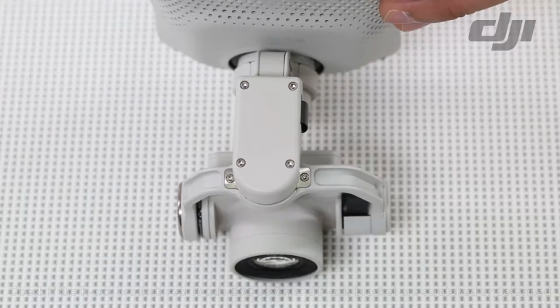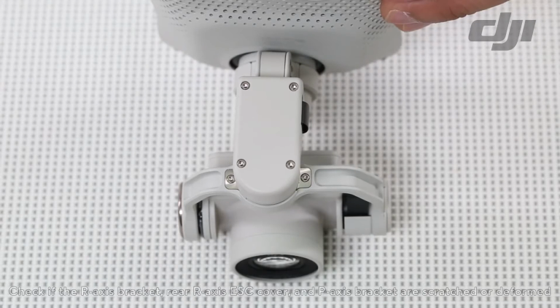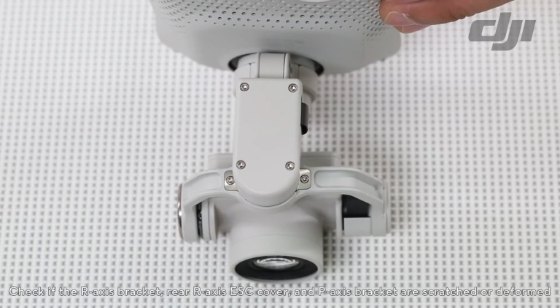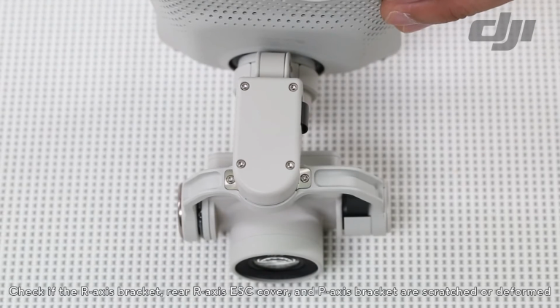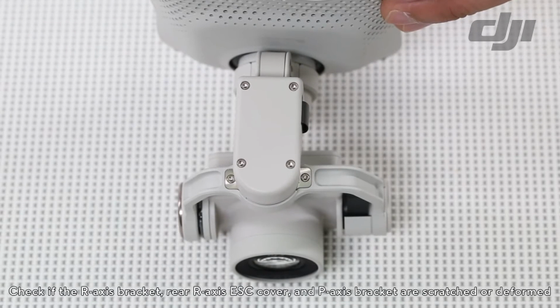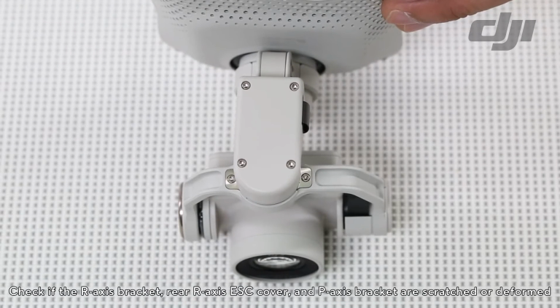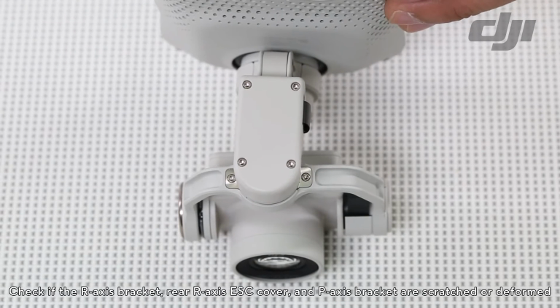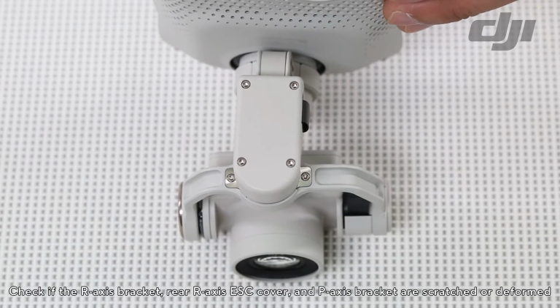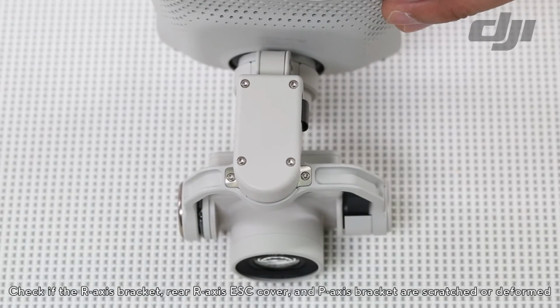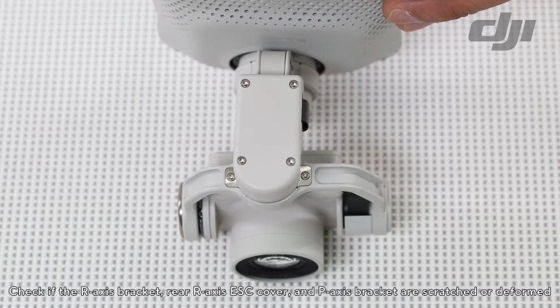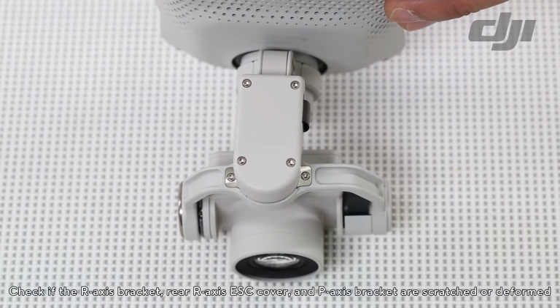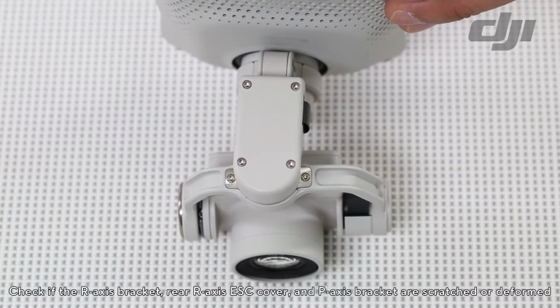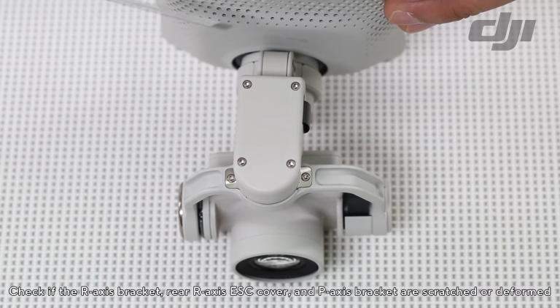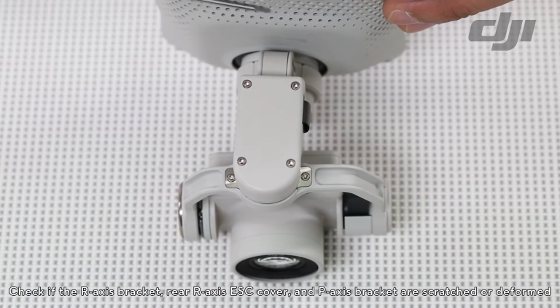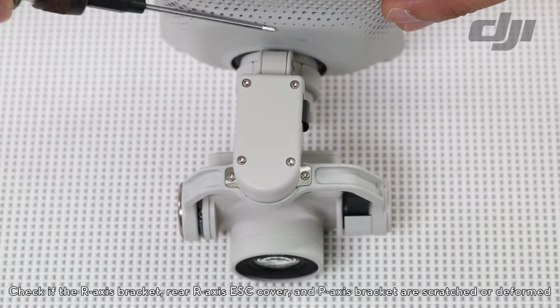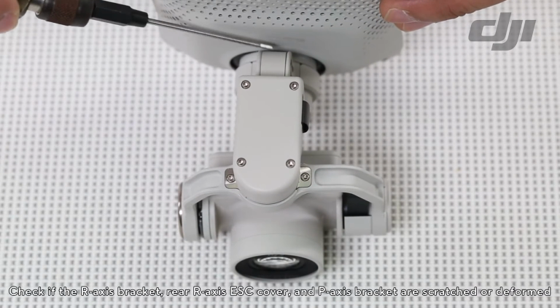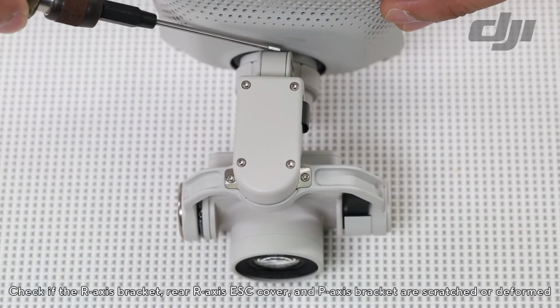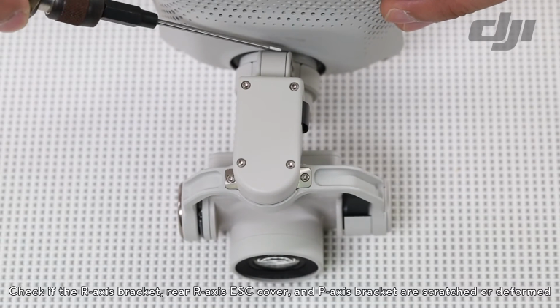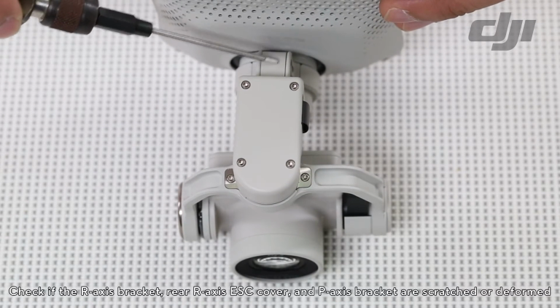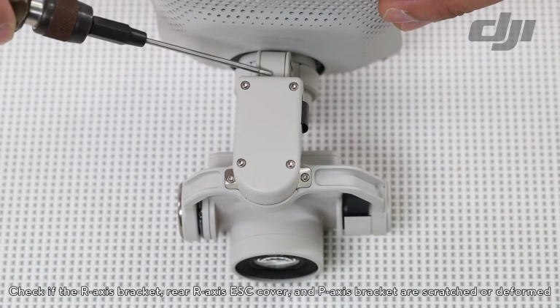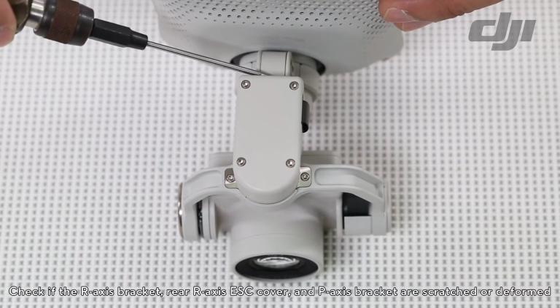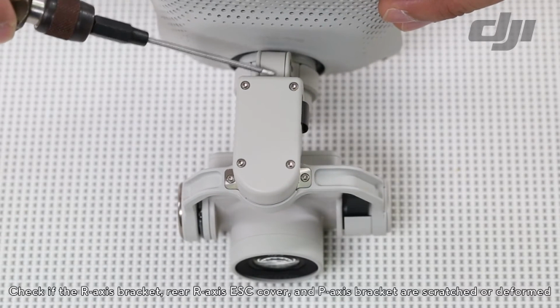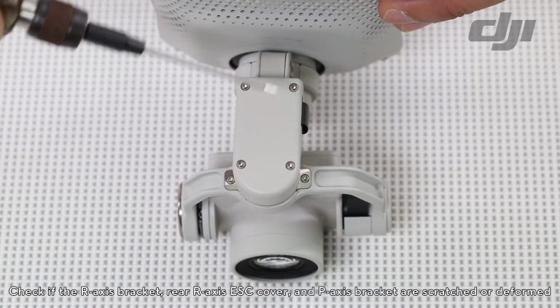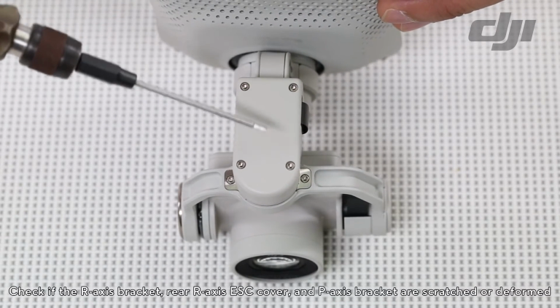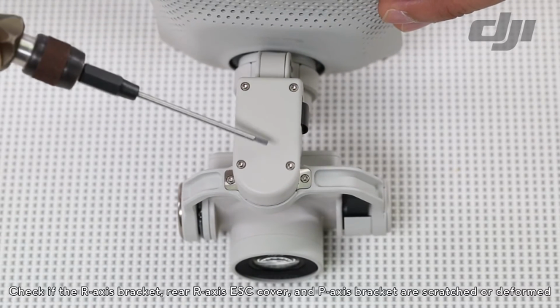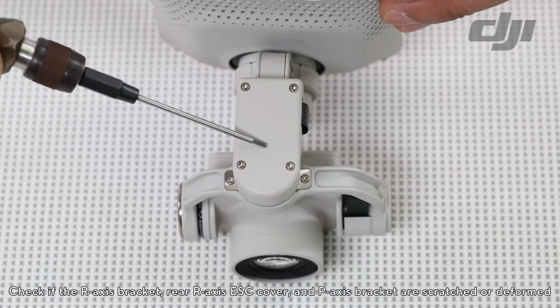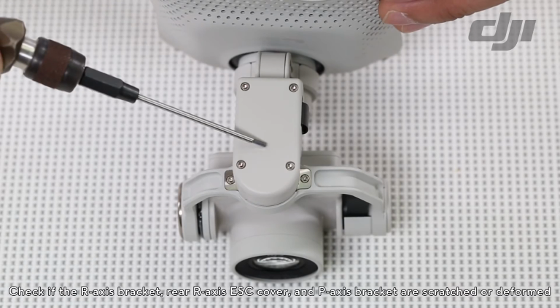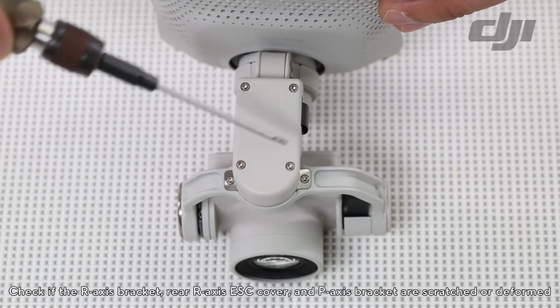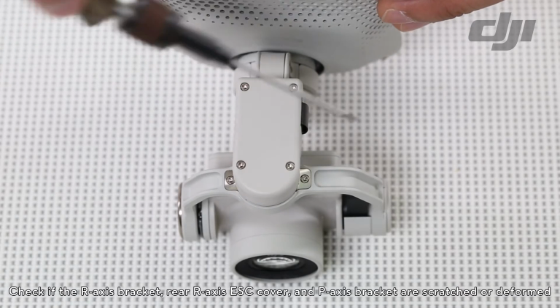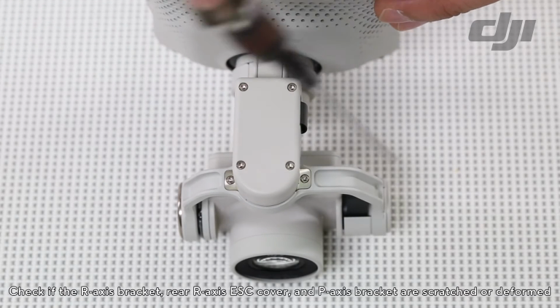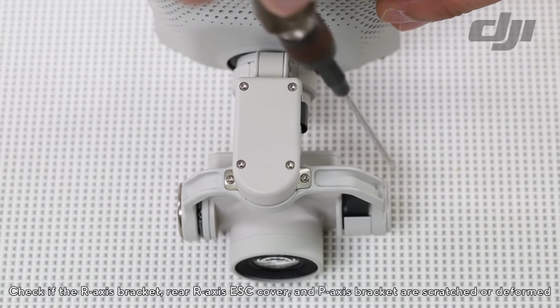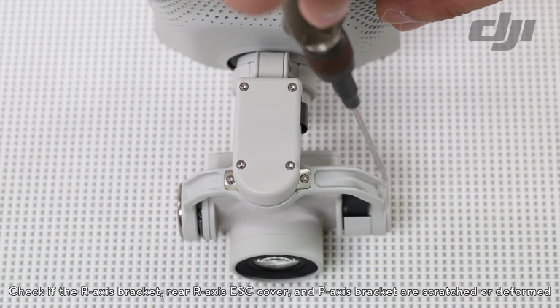Check if the R-axis bracket, the rear R-axis ESC cover, and the P-axis bracket are scratched or deformed.